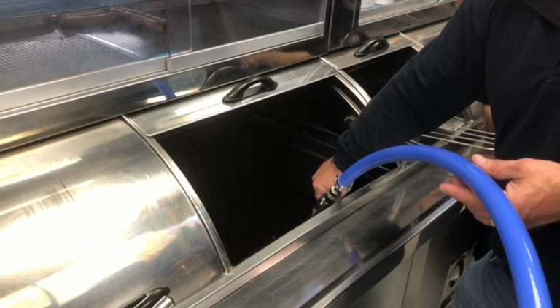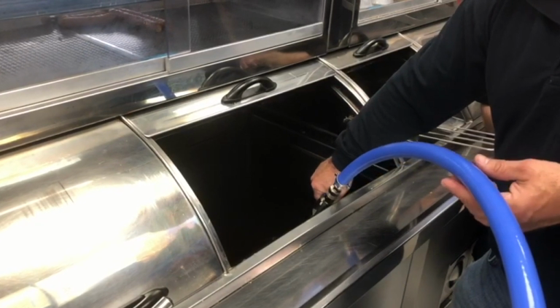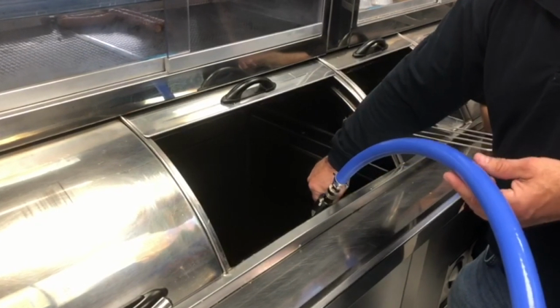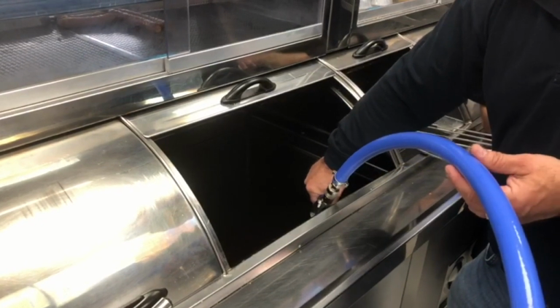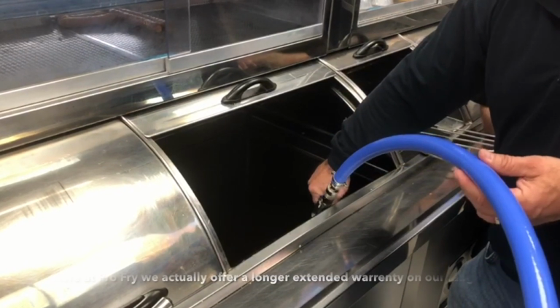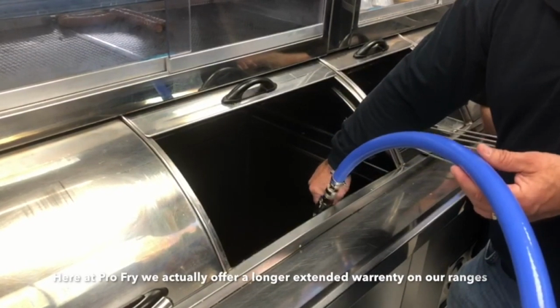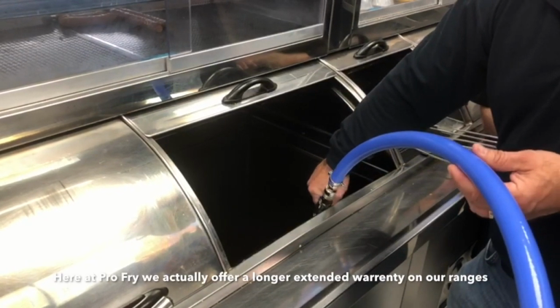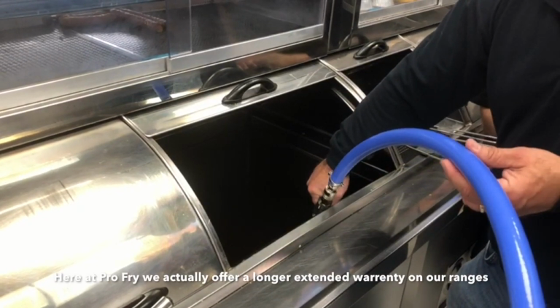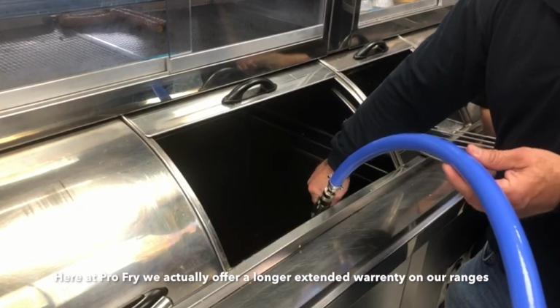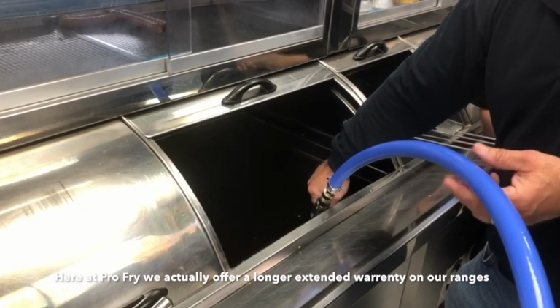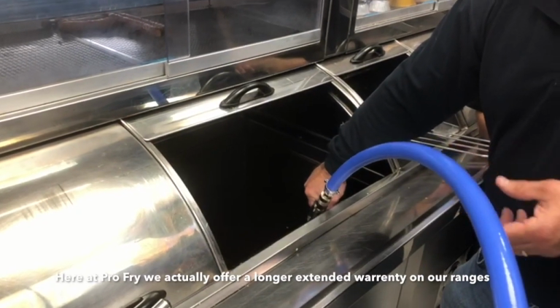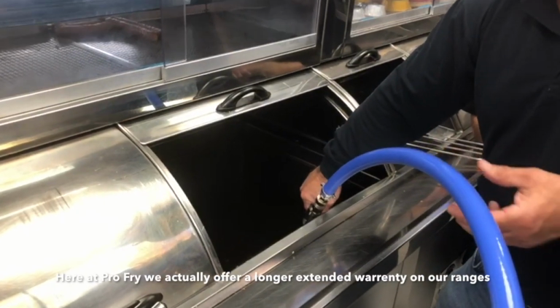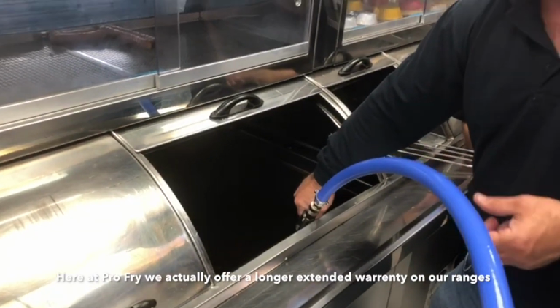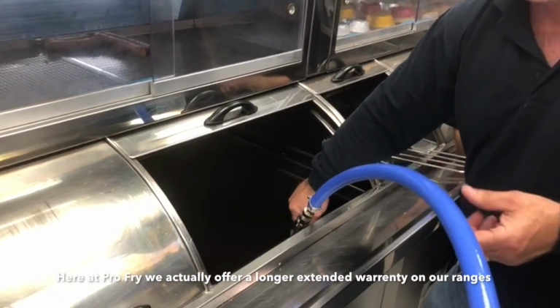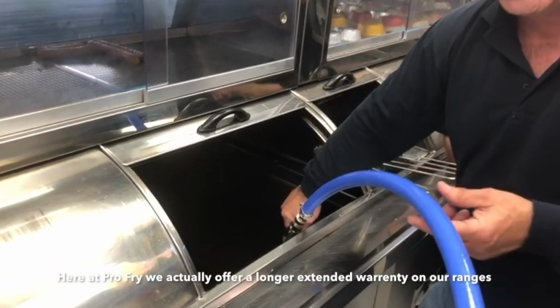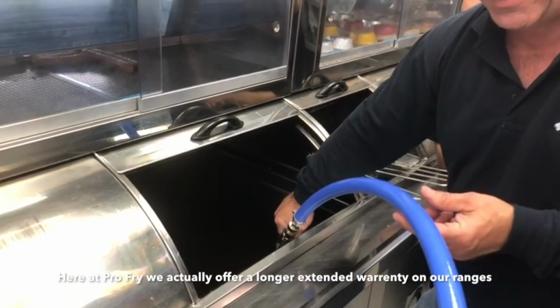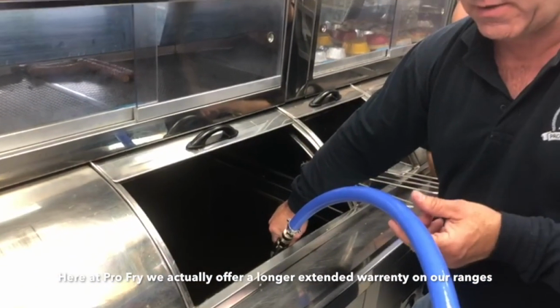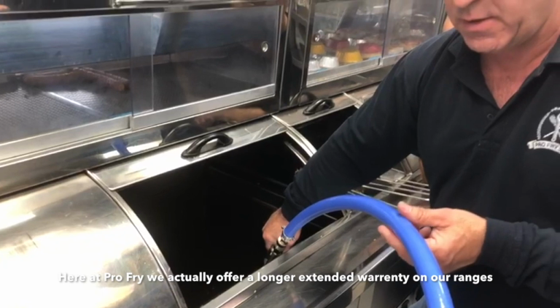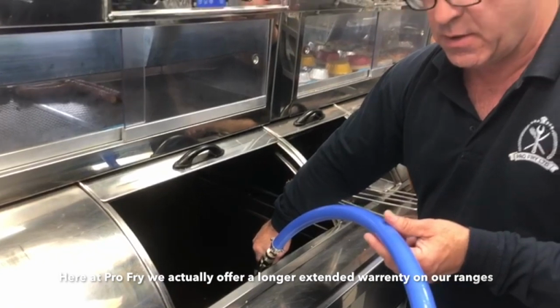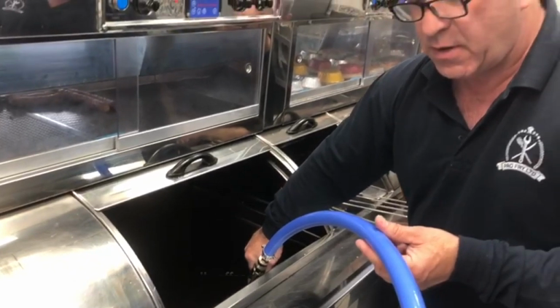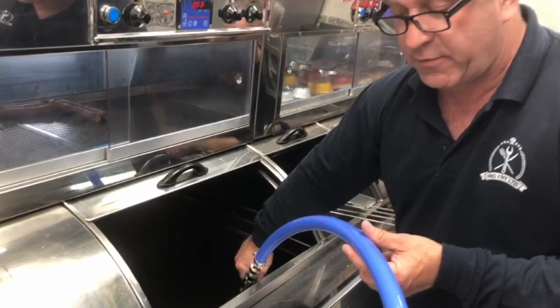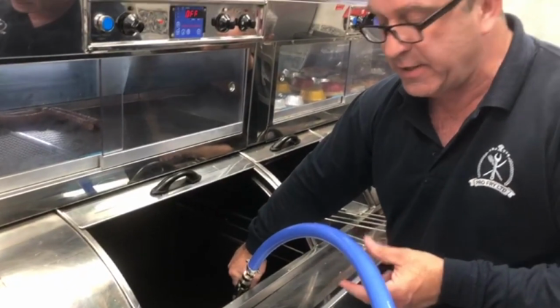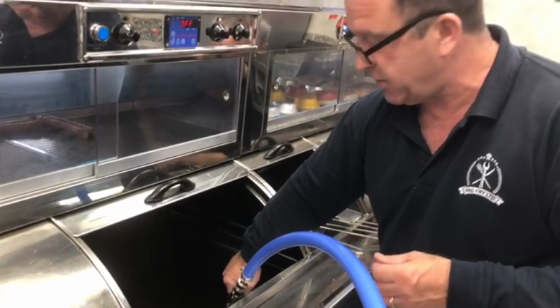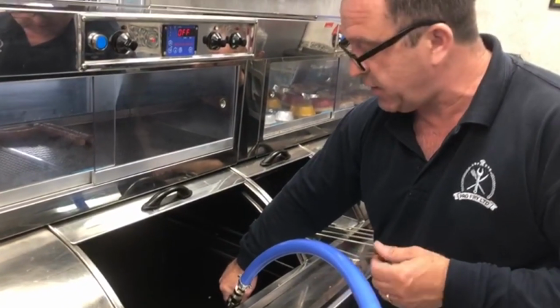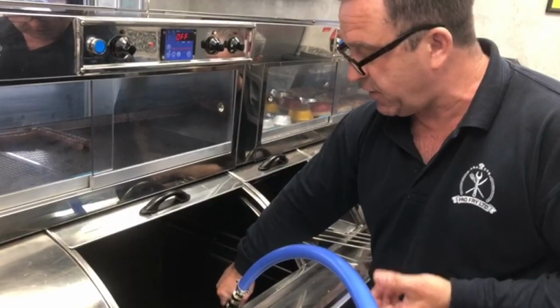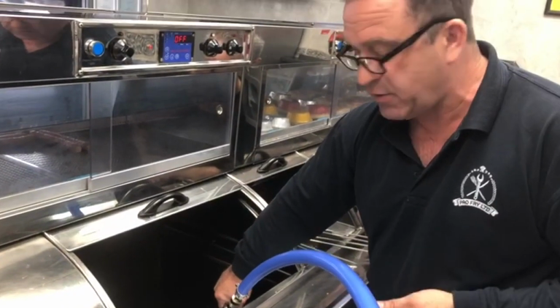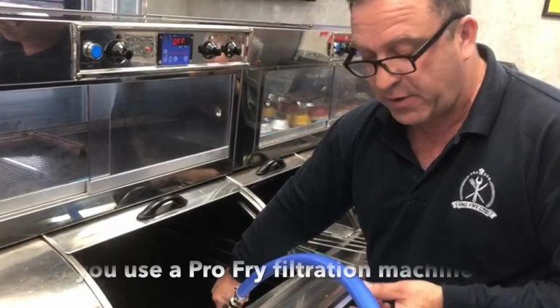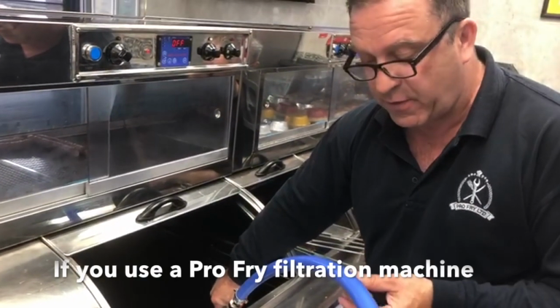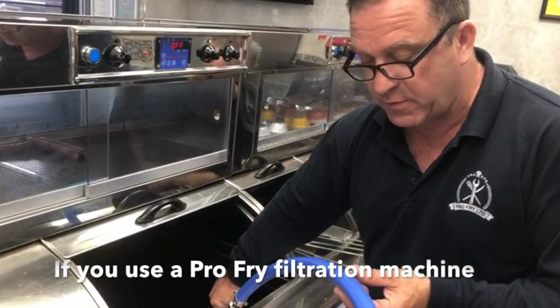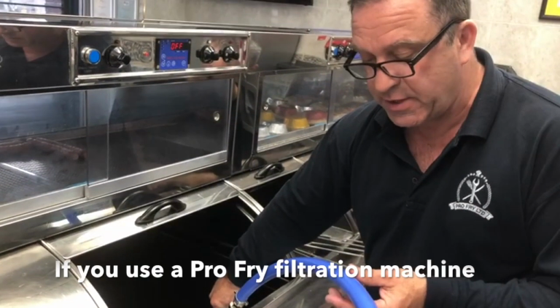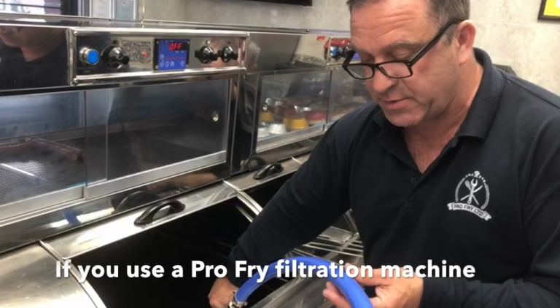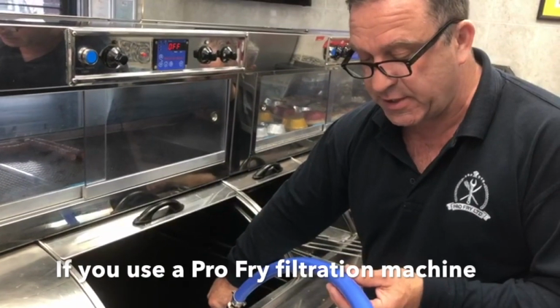If we're at Pro Pro, we actually offer a longer extended warranty on our ranges. You can use a Pro Pro machine with confidence.